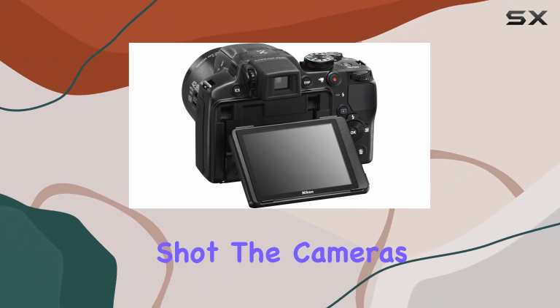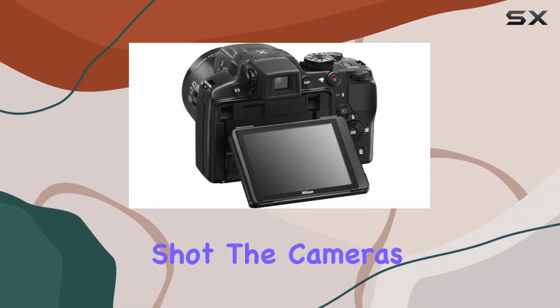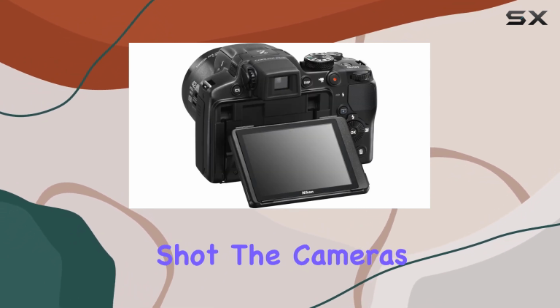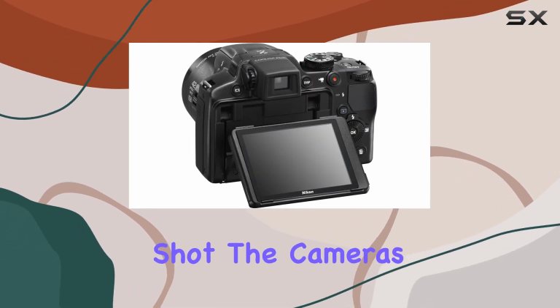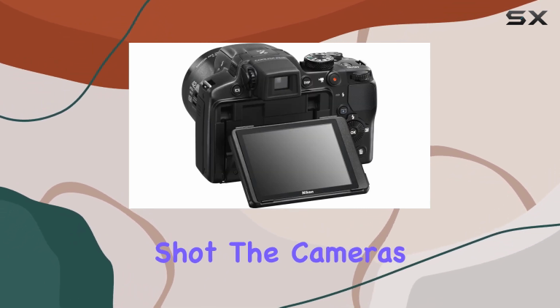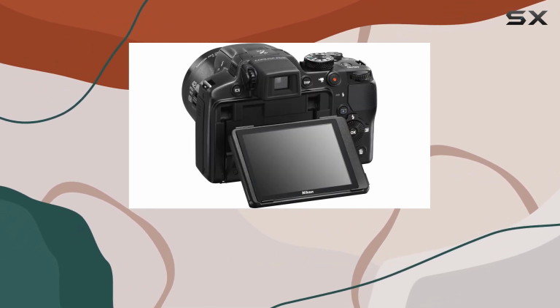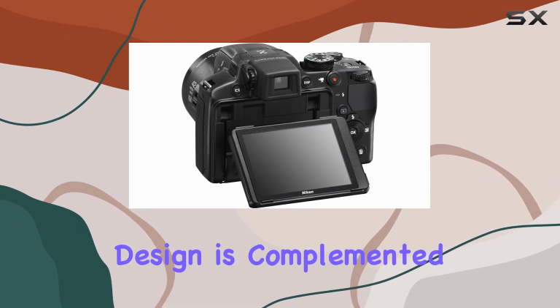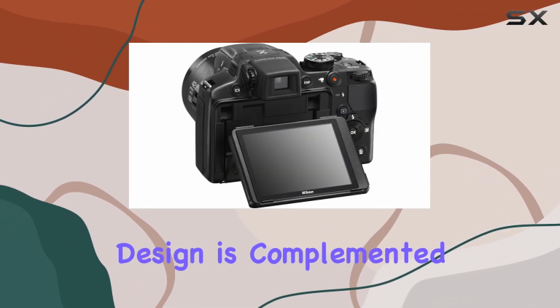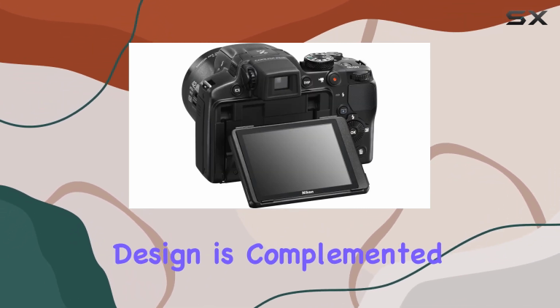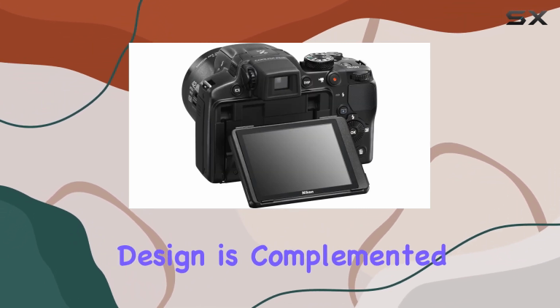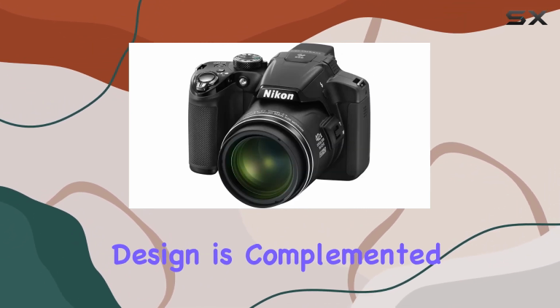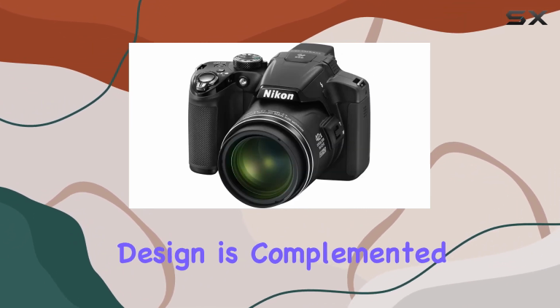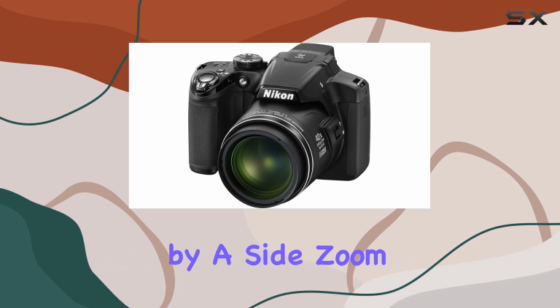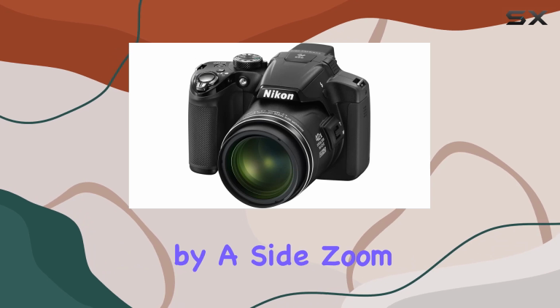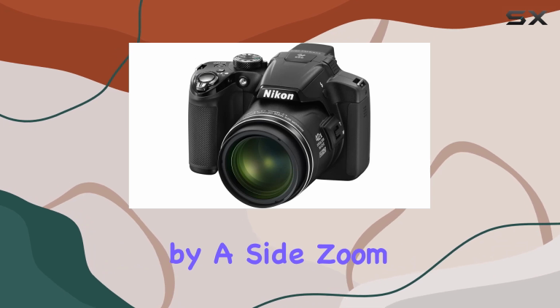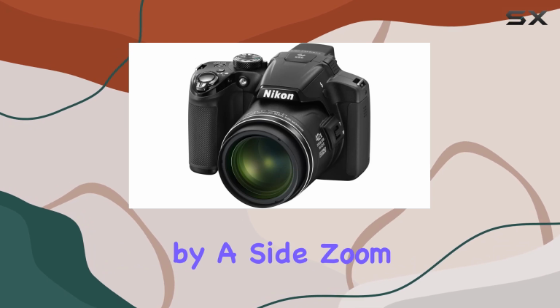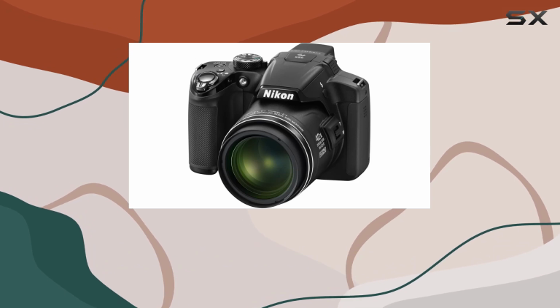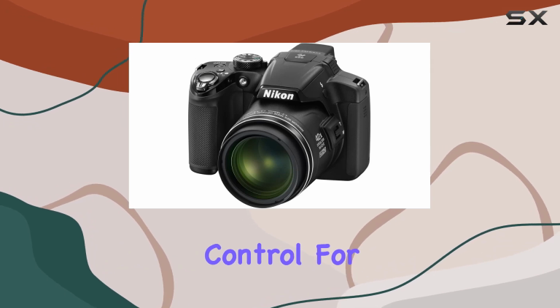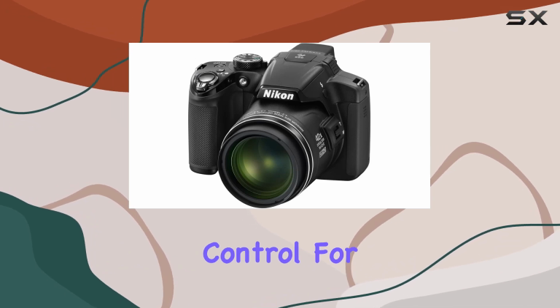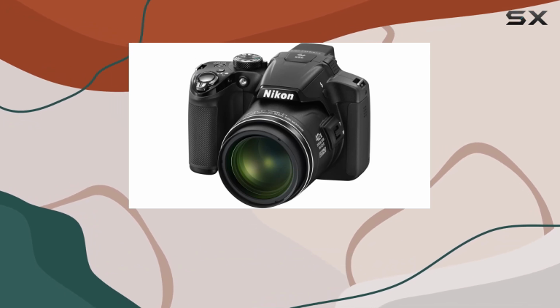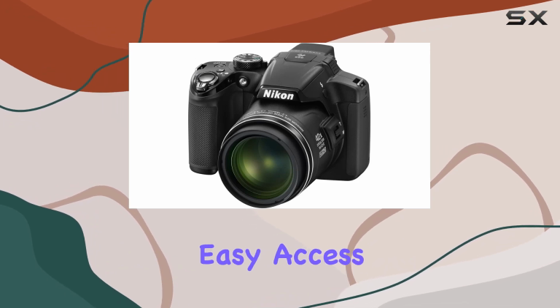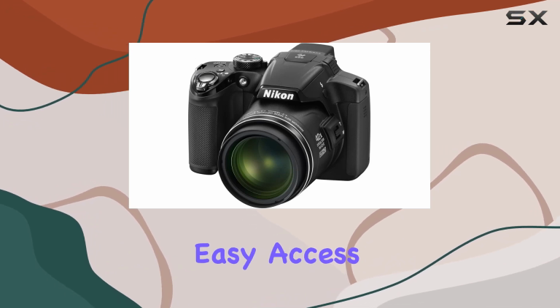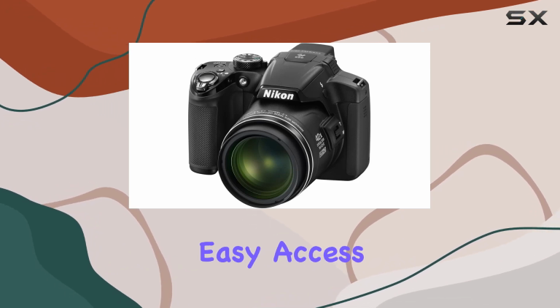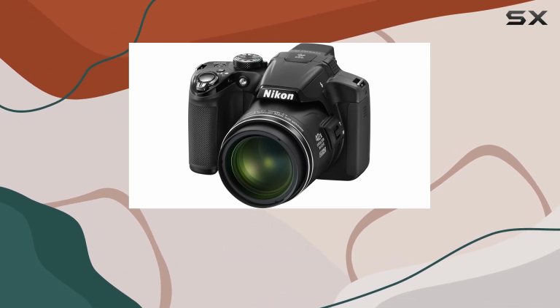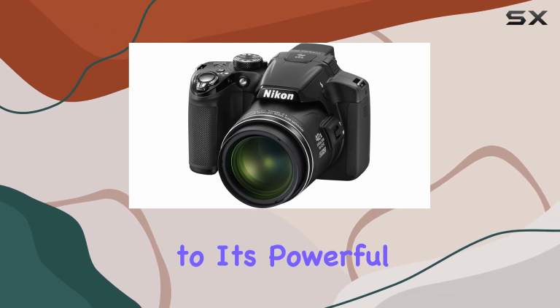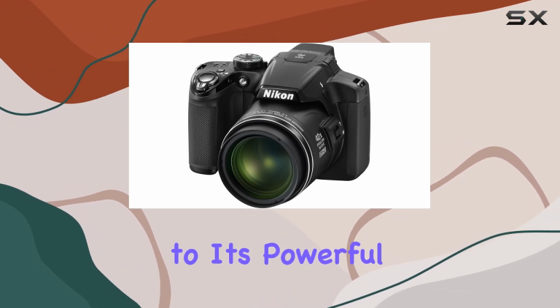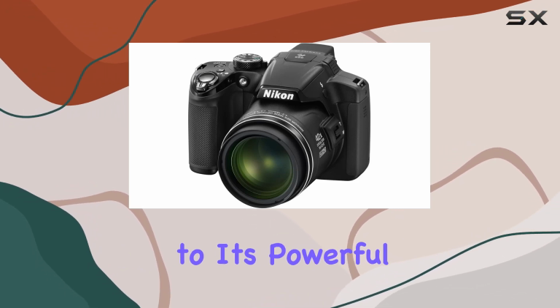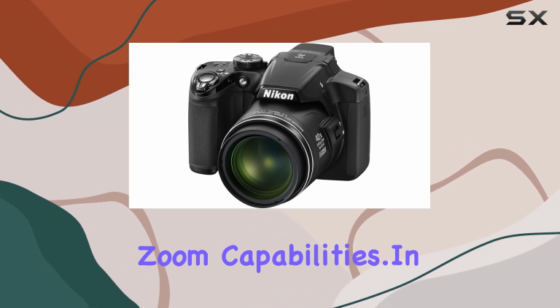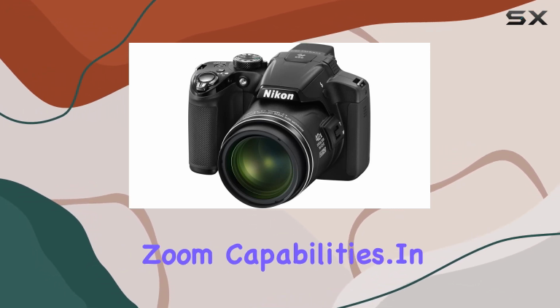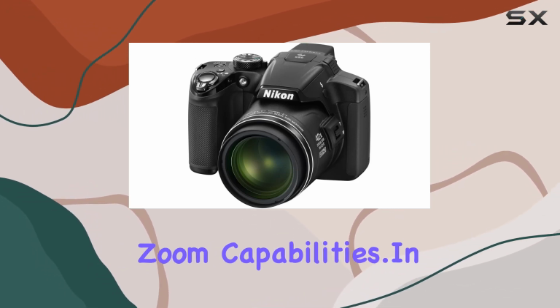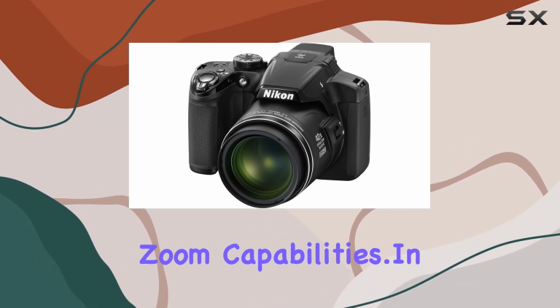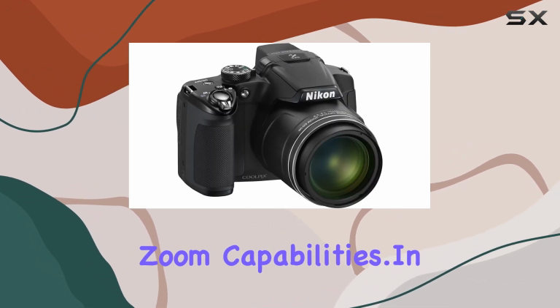The camera's design is complemented by a side zoom control for easy access to its powerful zoom capabilities.